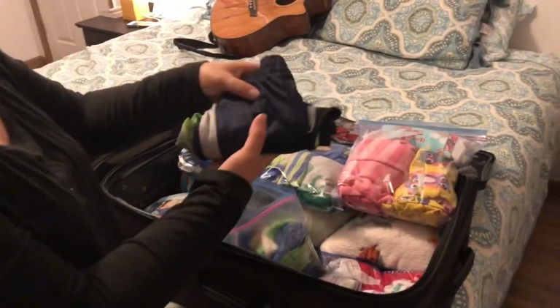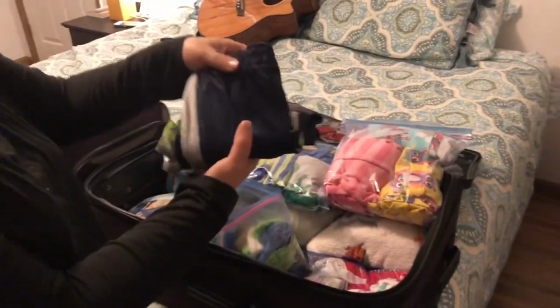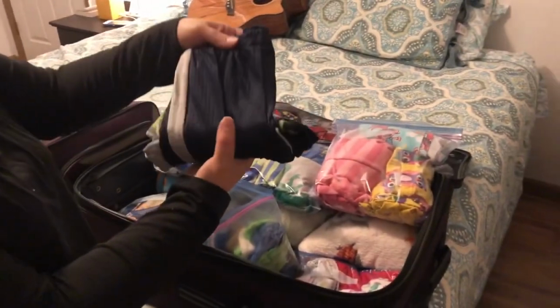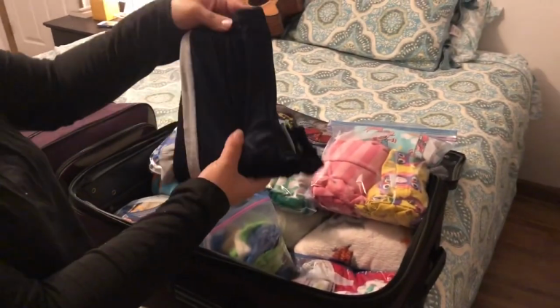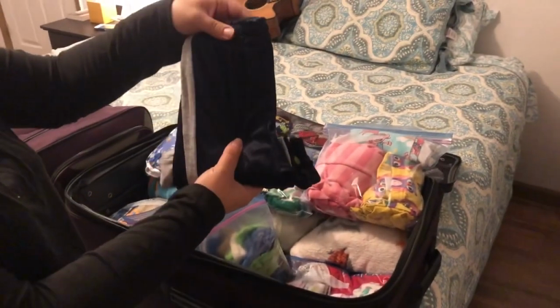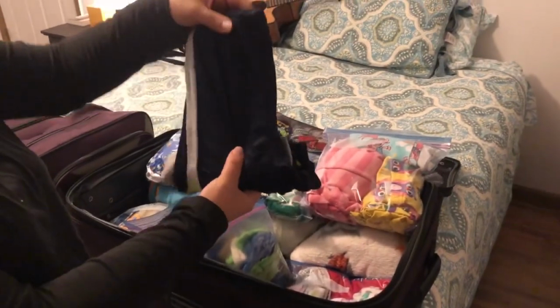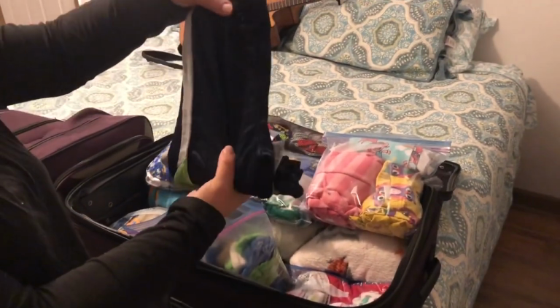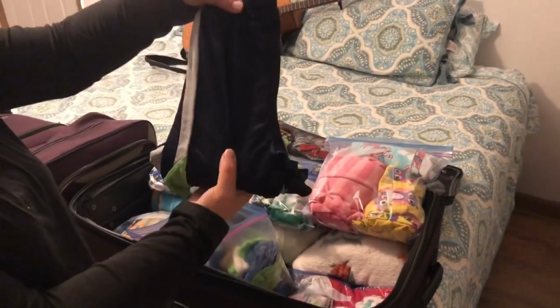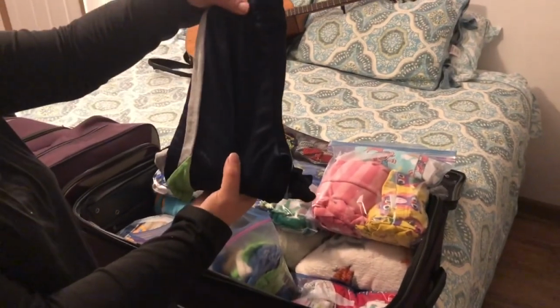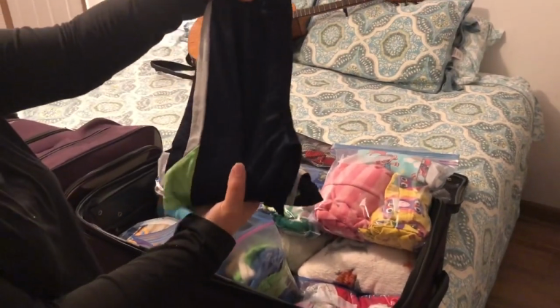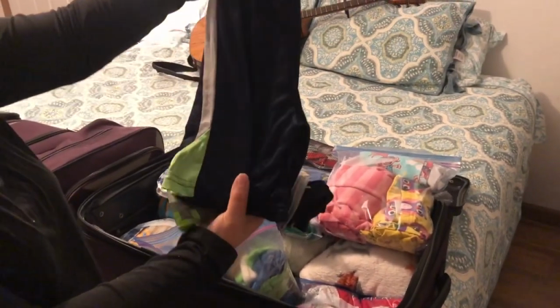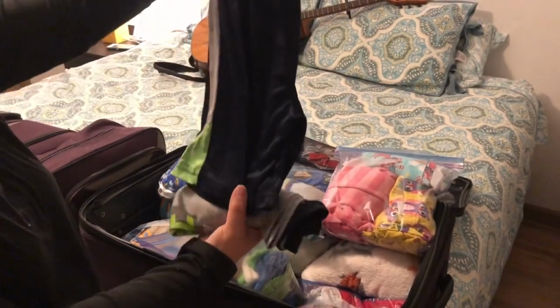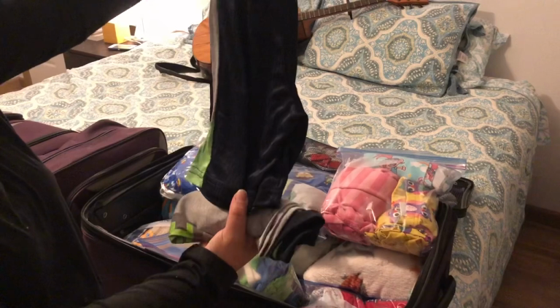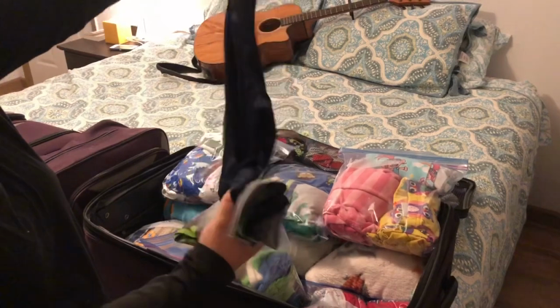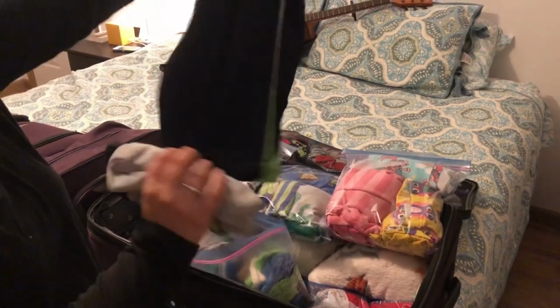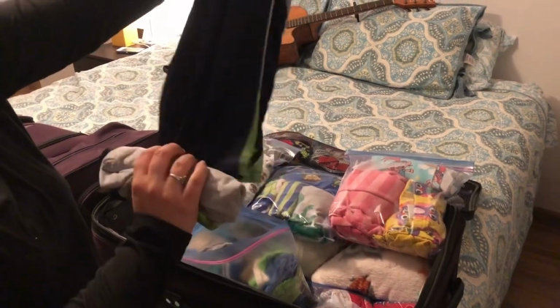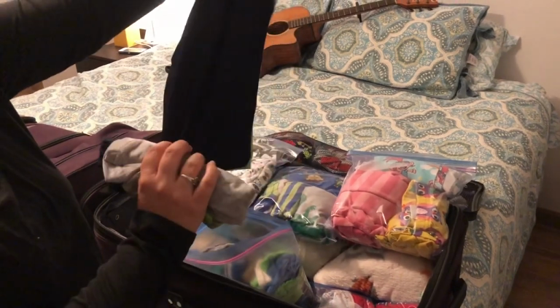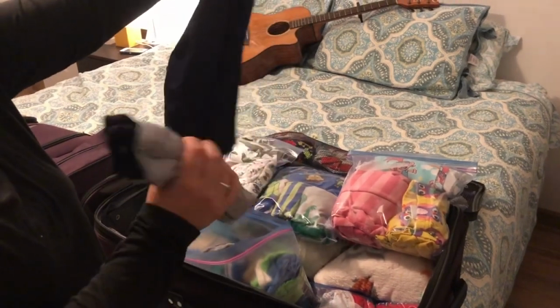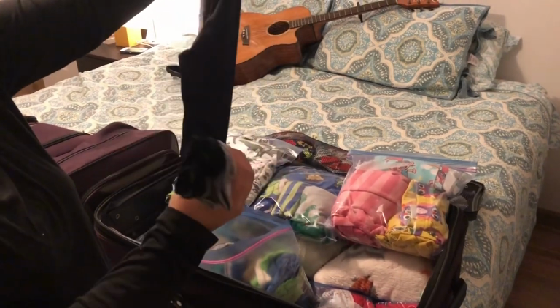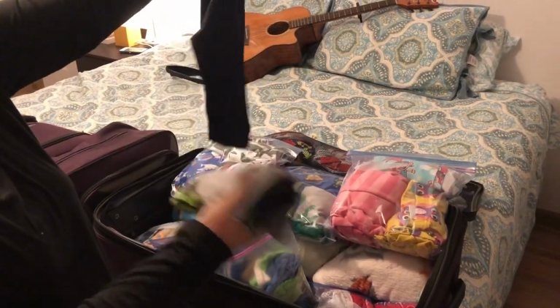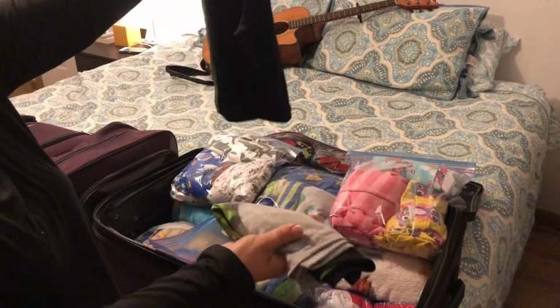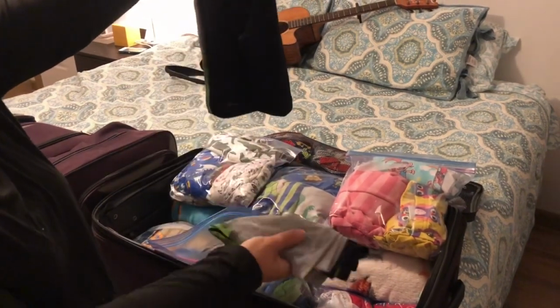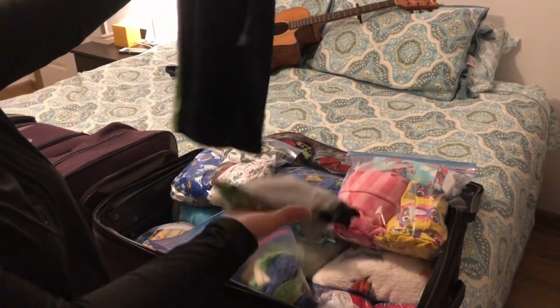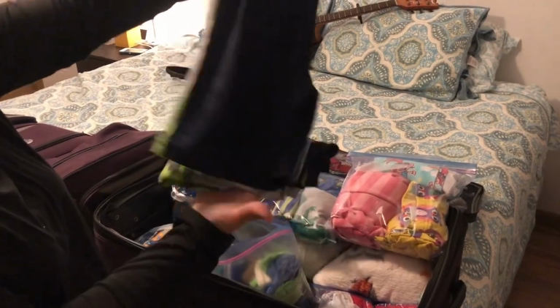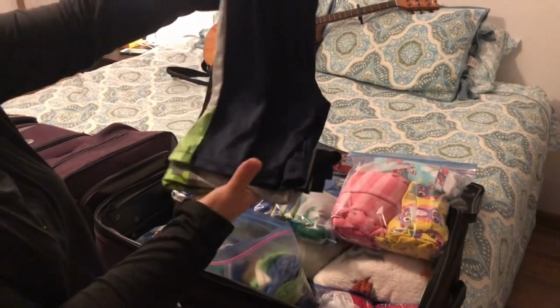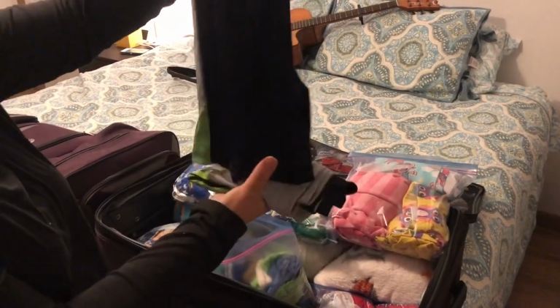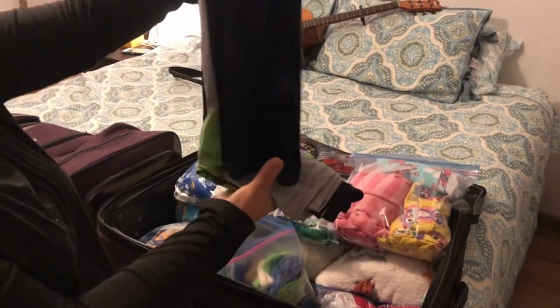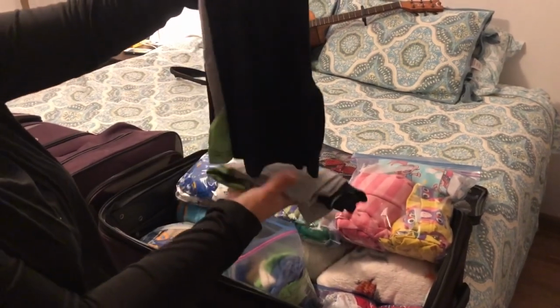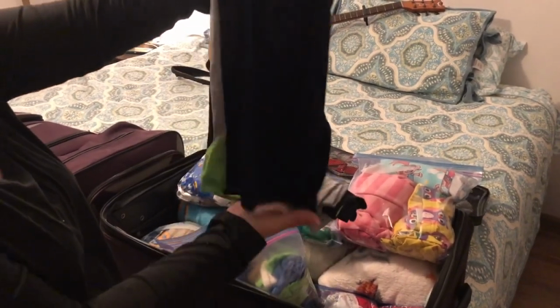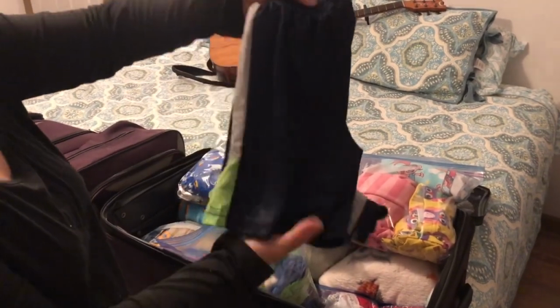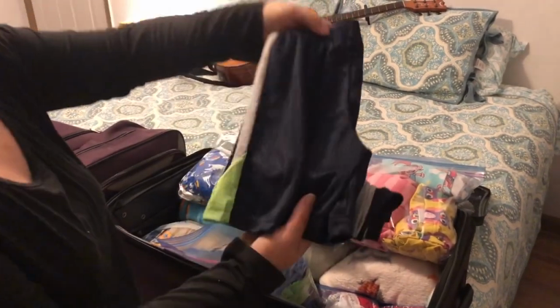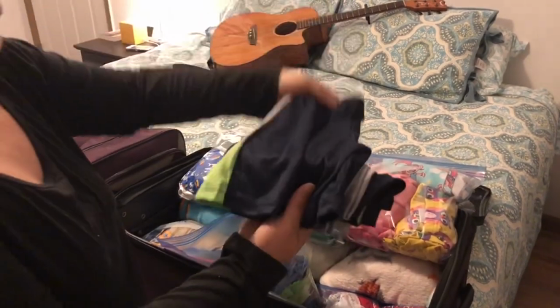All of their outfits are also rolled the same exact way. So Boone can pull out his outfit and he has his shorts and his shirt, and then Boone can dress himself.